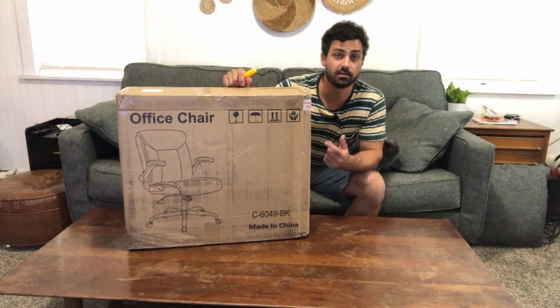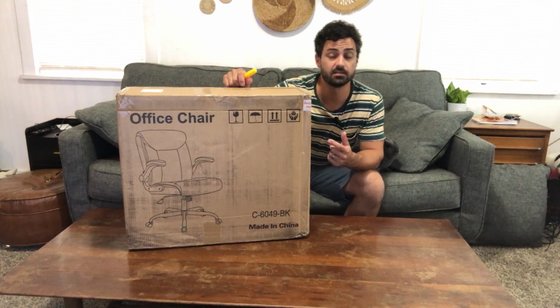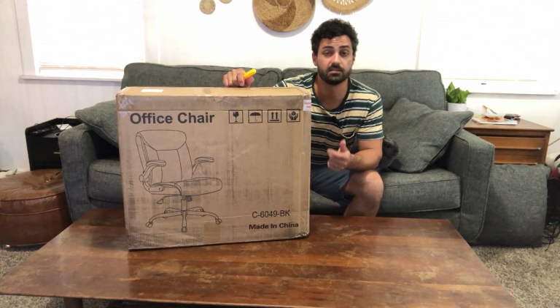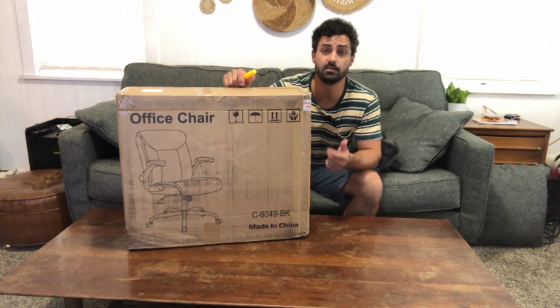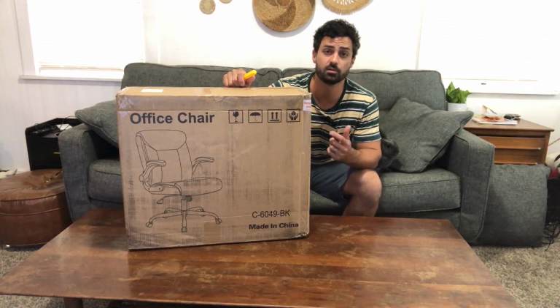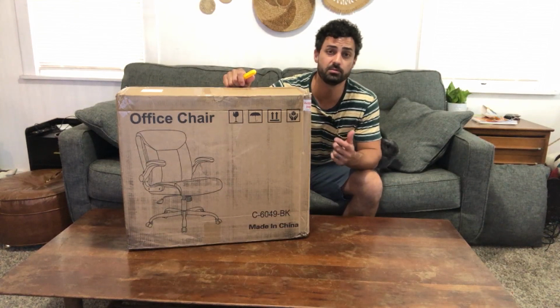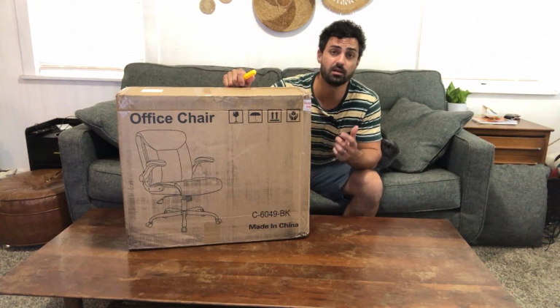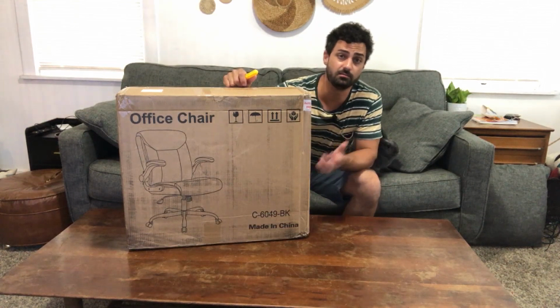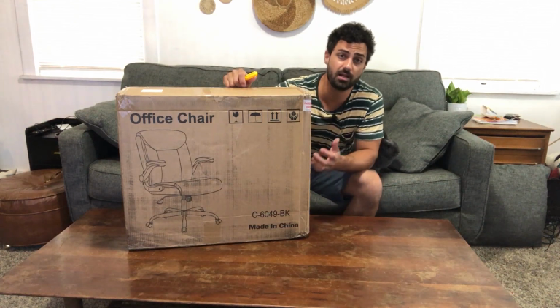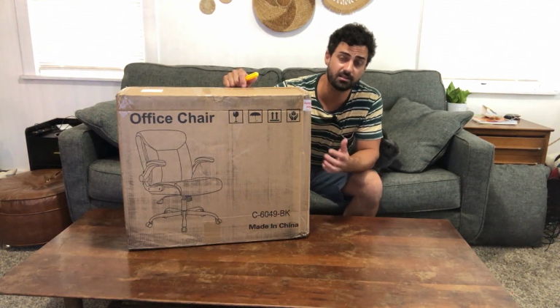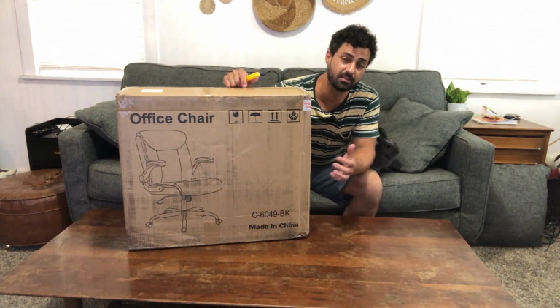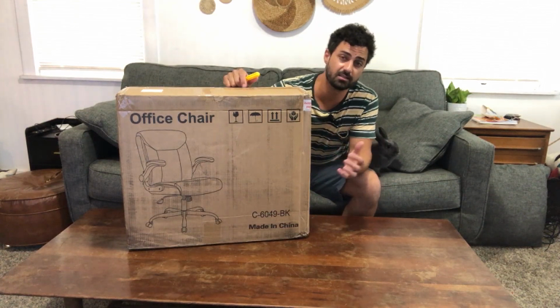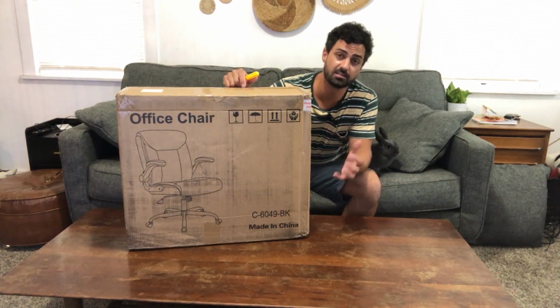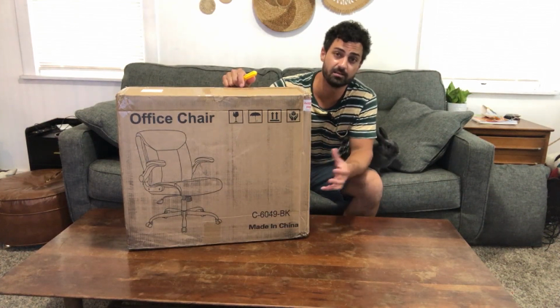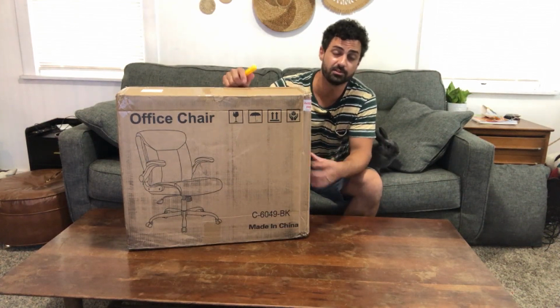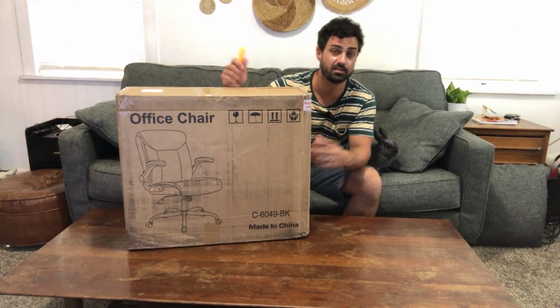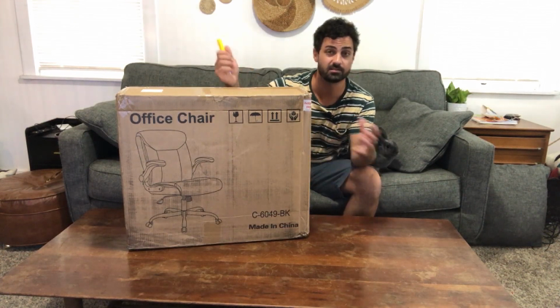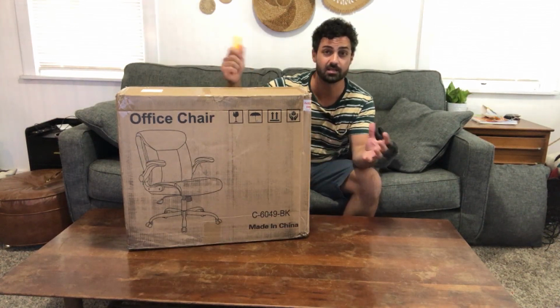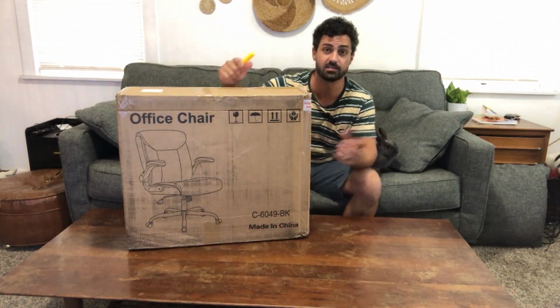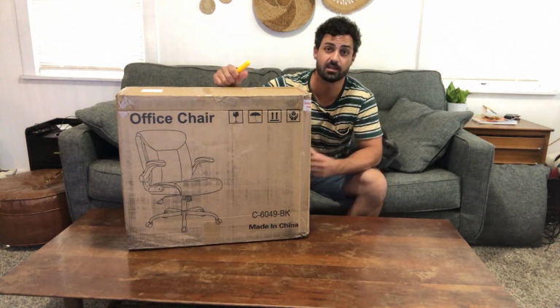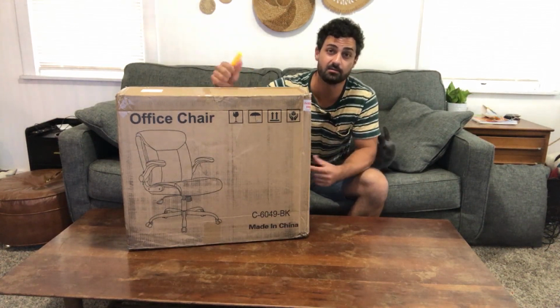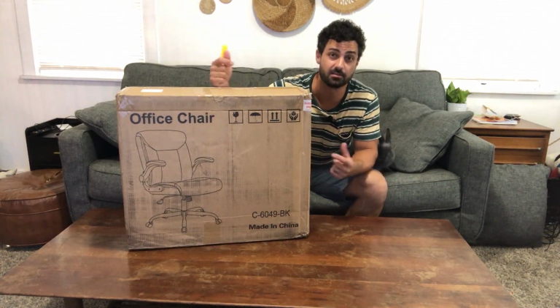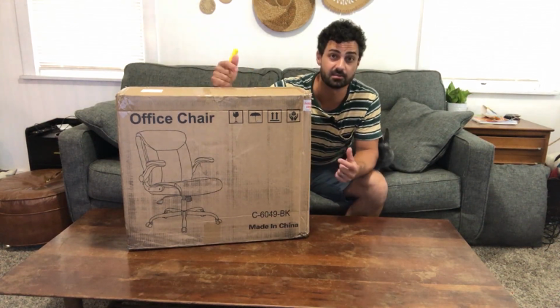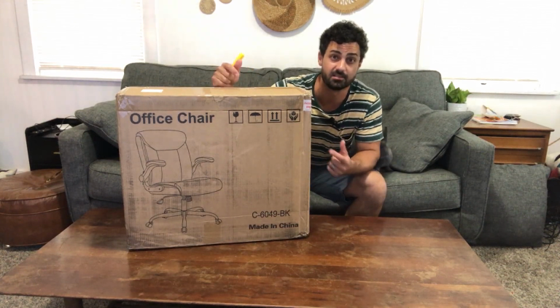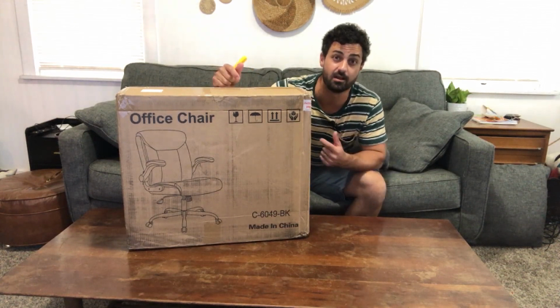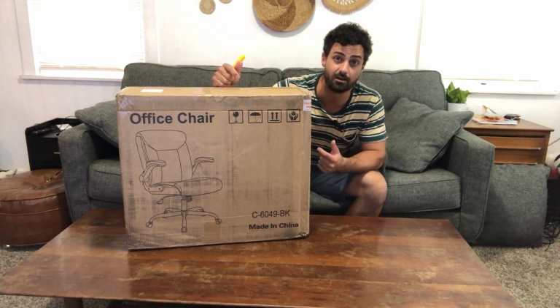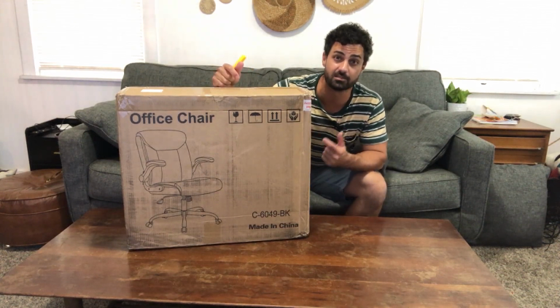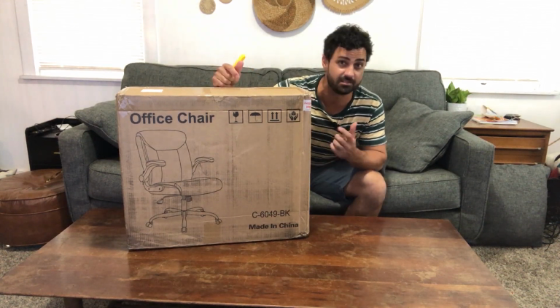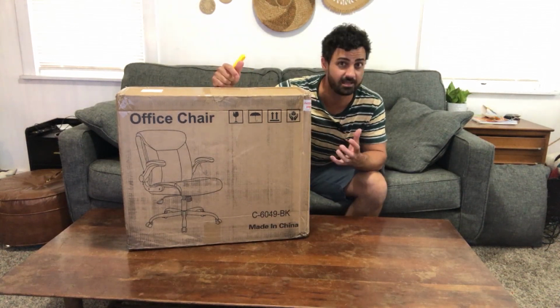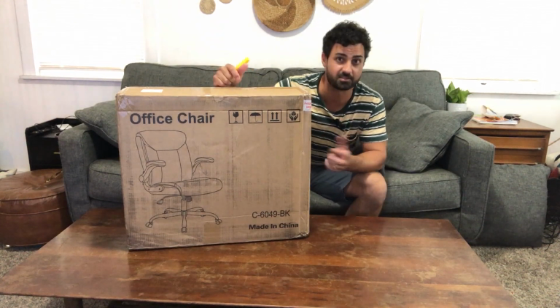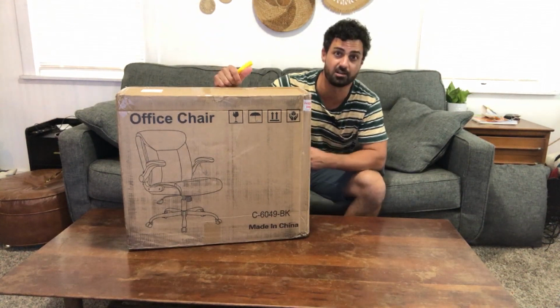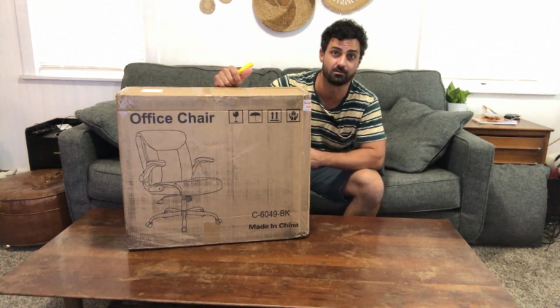Hey guys, today we're going to be unboxing, assembling, and testing out this office desk chair.